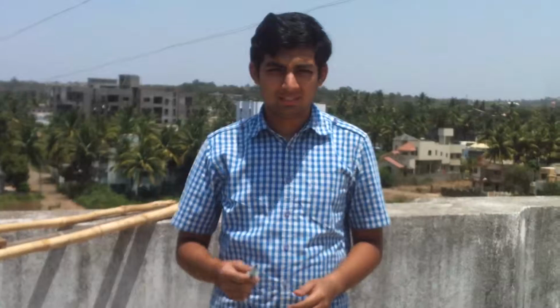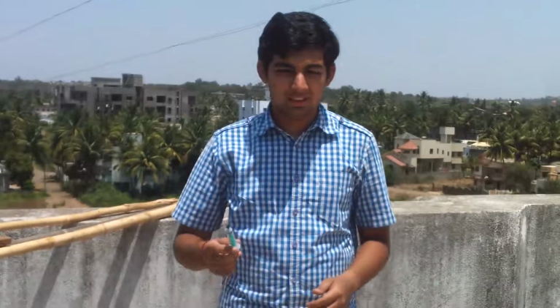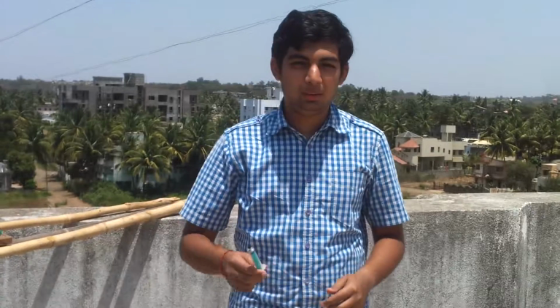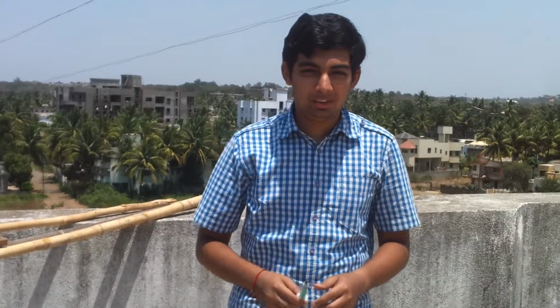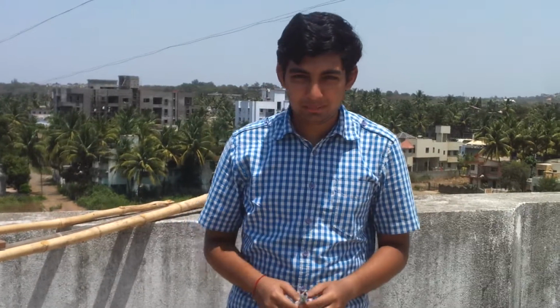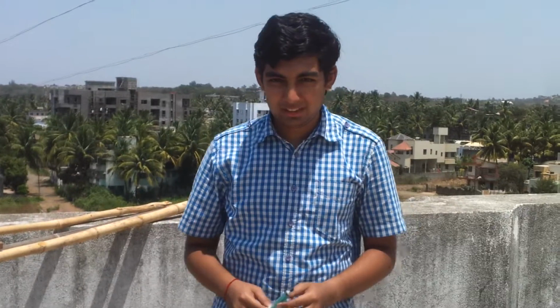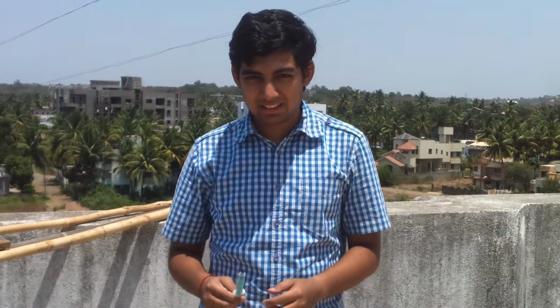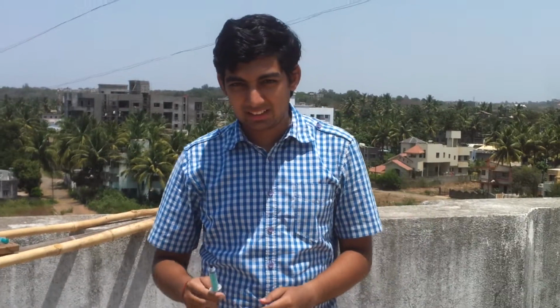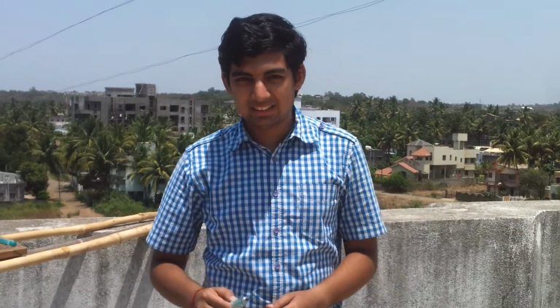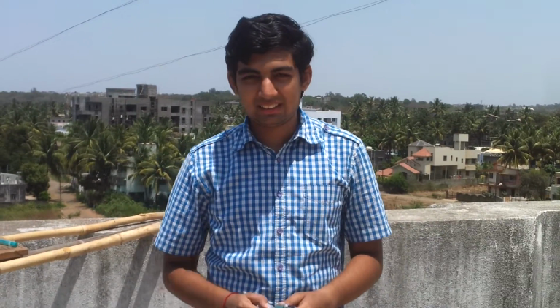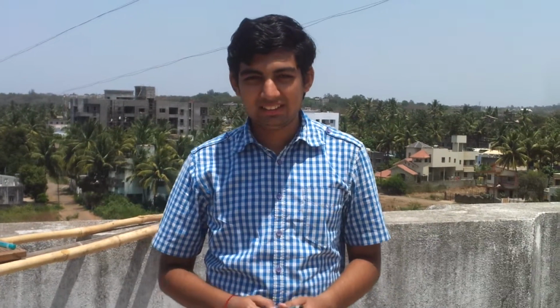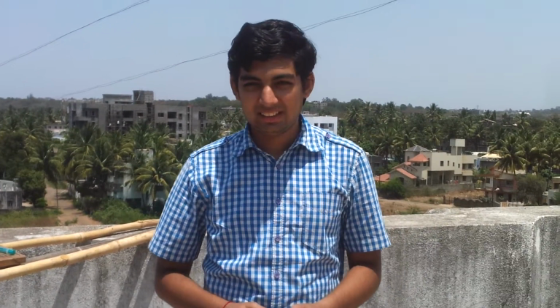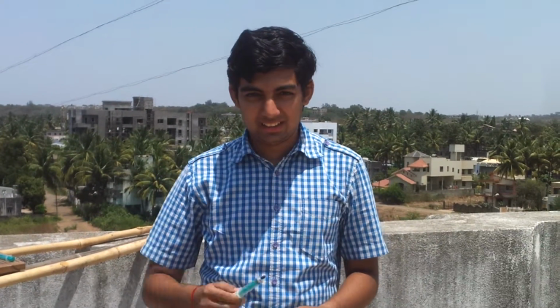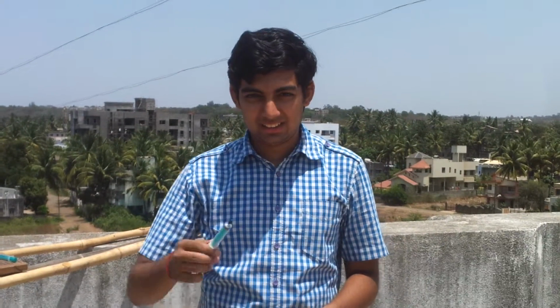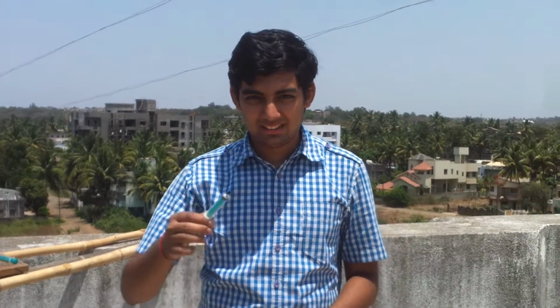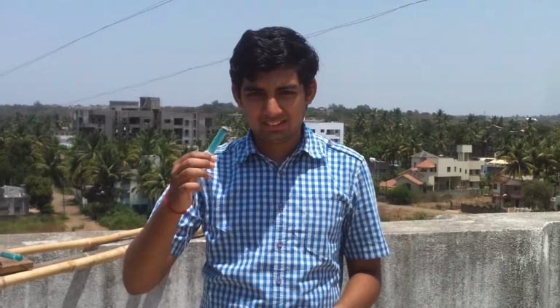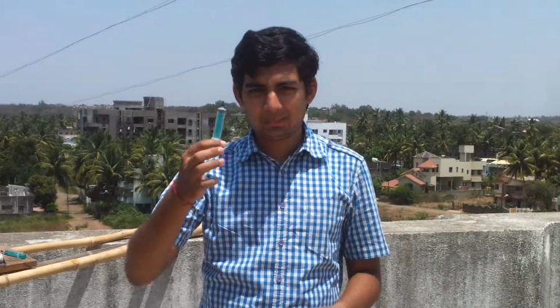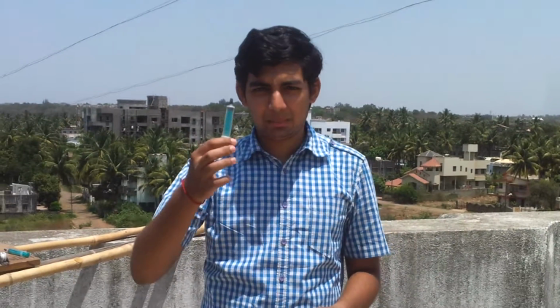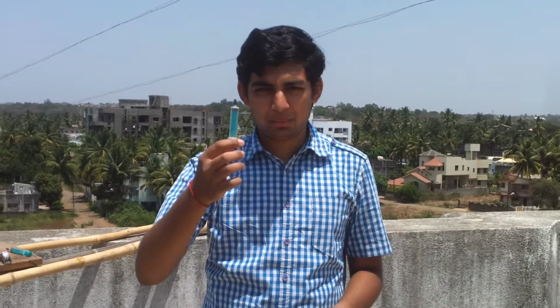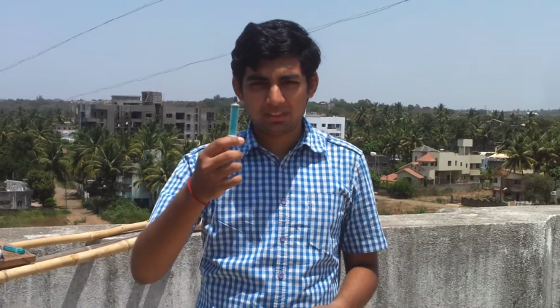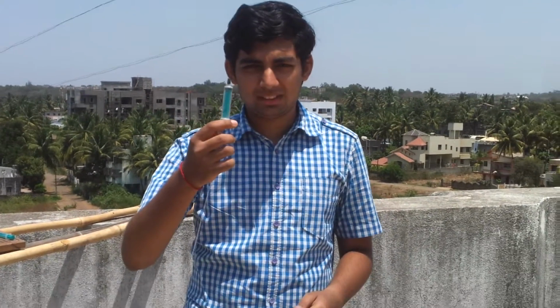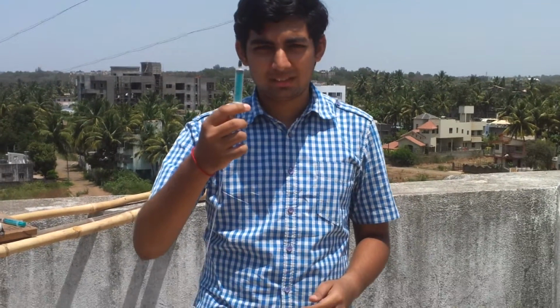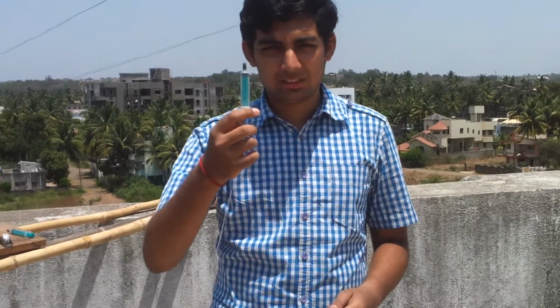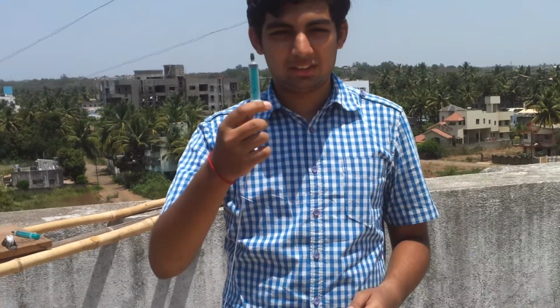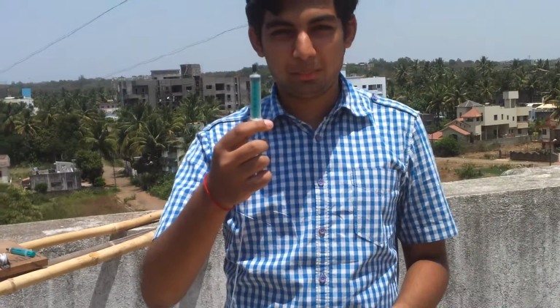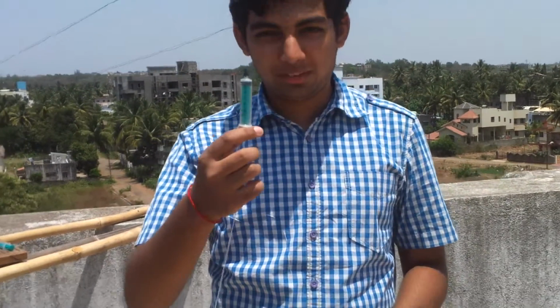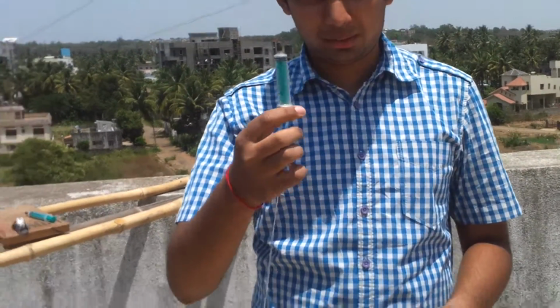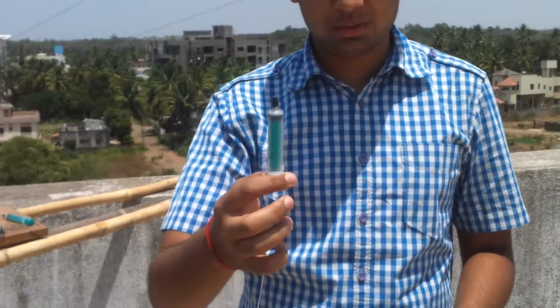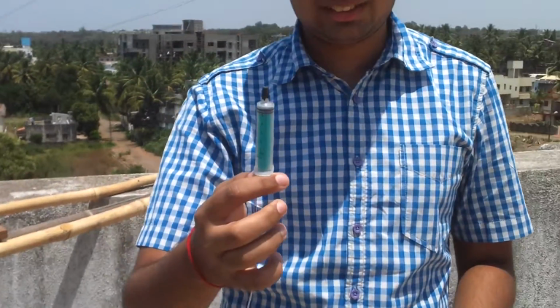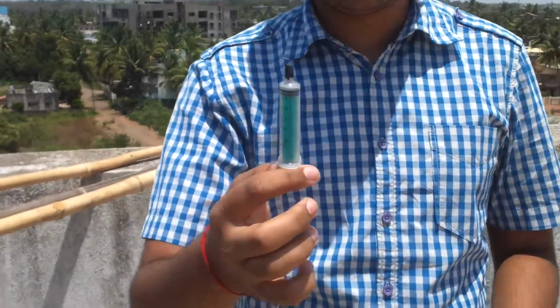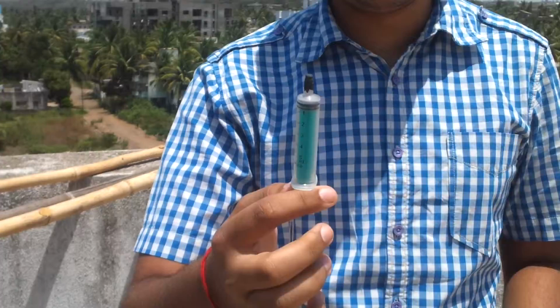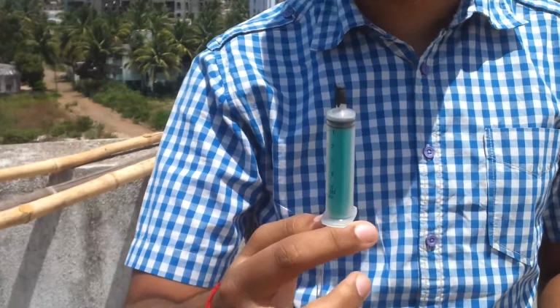Hello, I am Ninath Alaykar and this is my project which I have made for Google Science Fair.